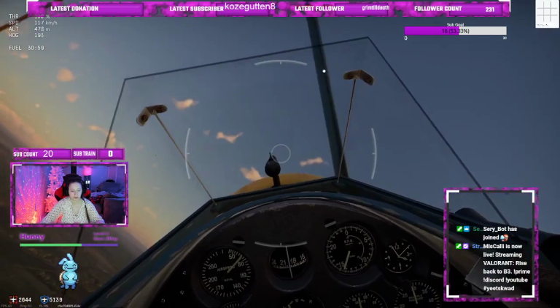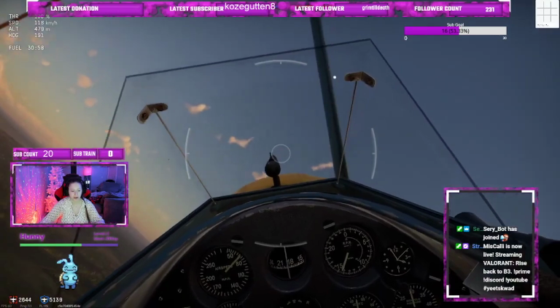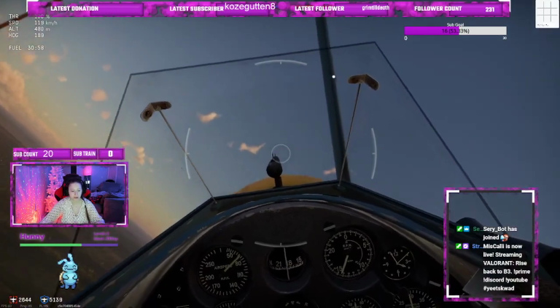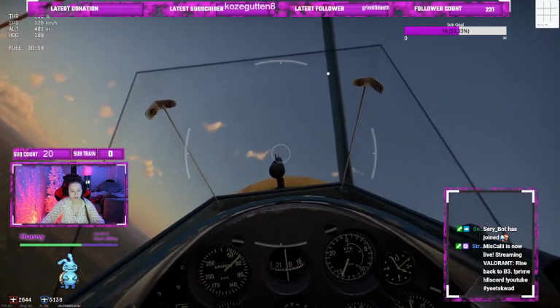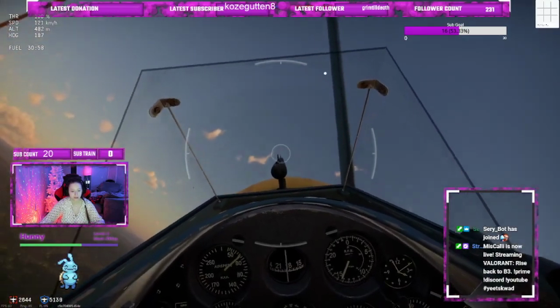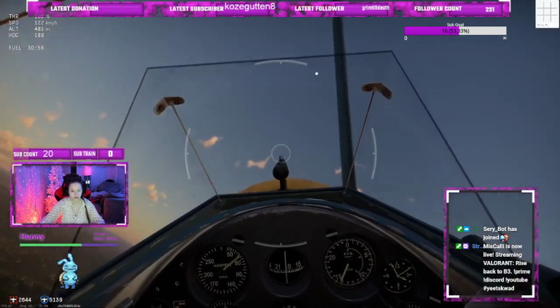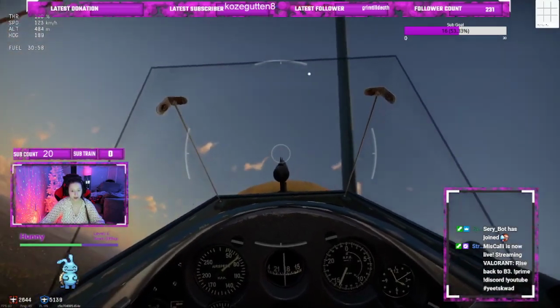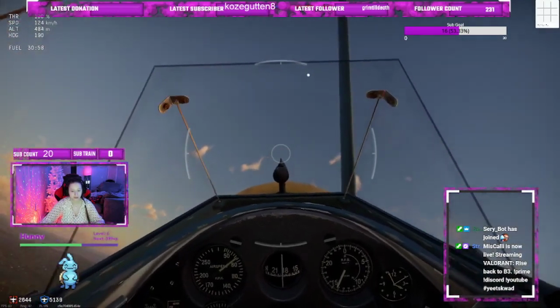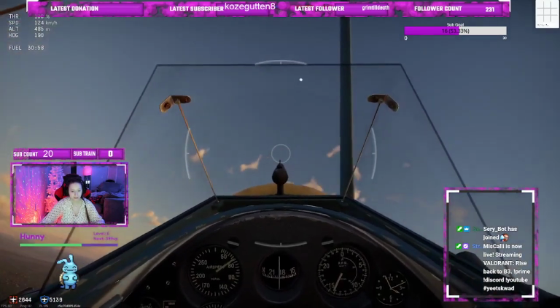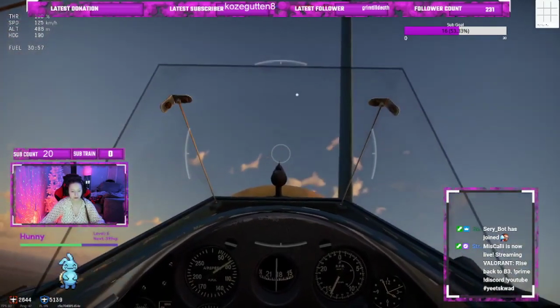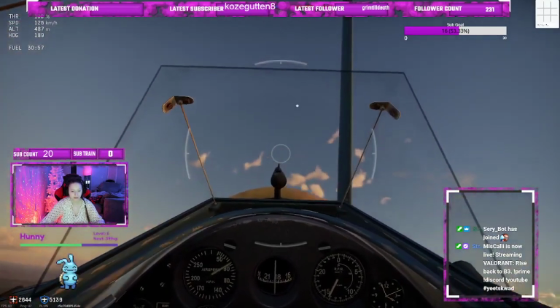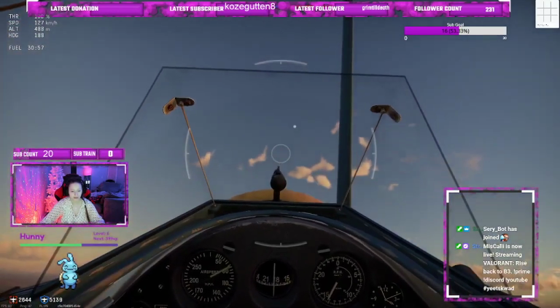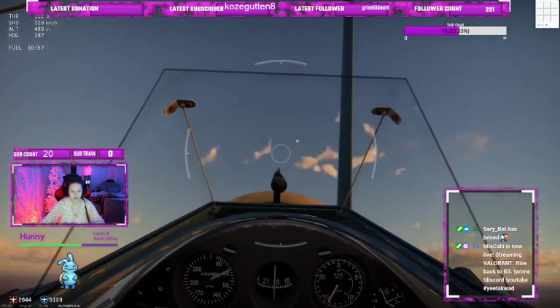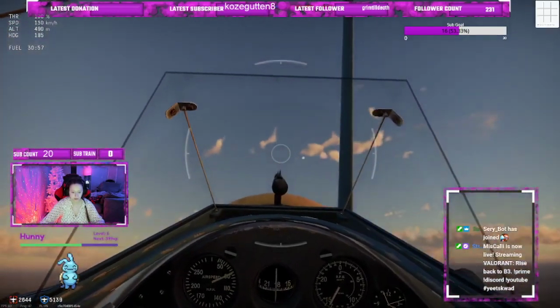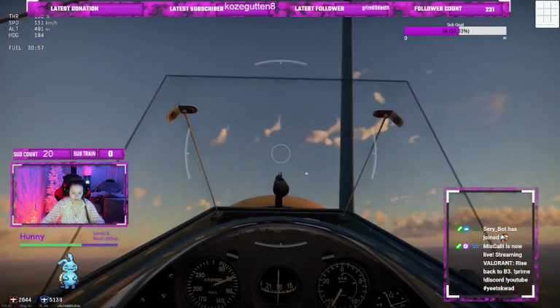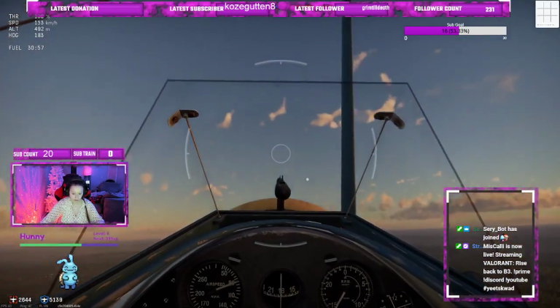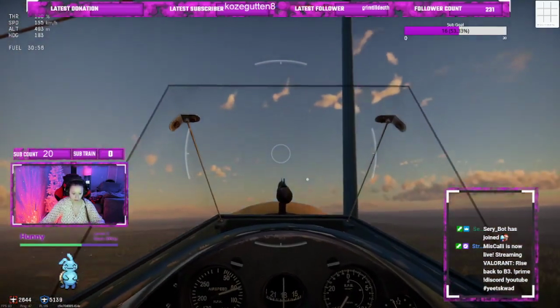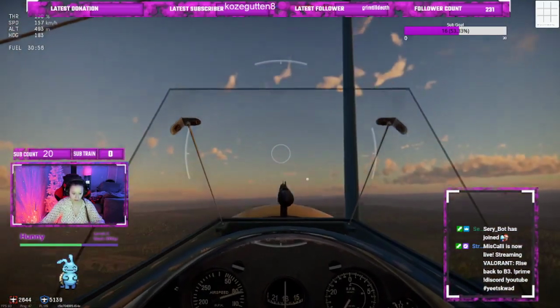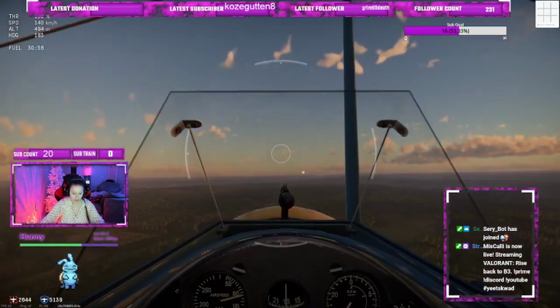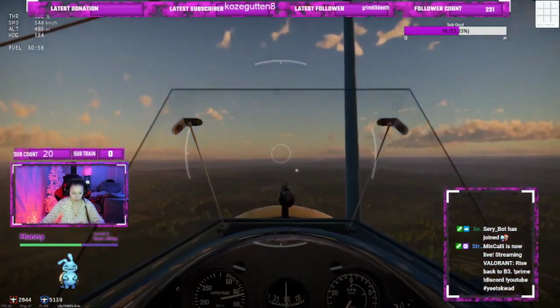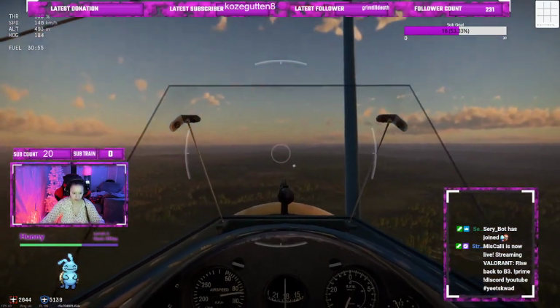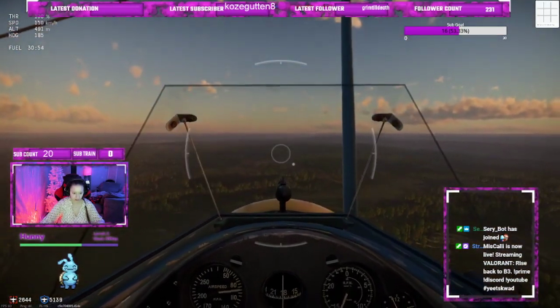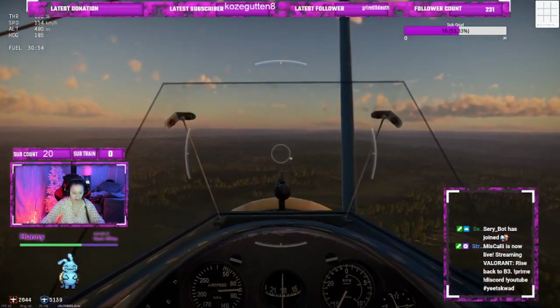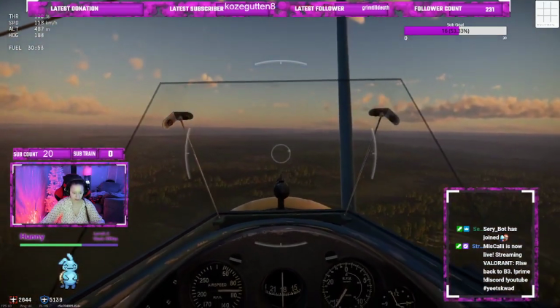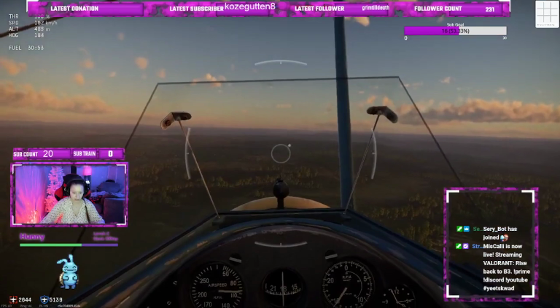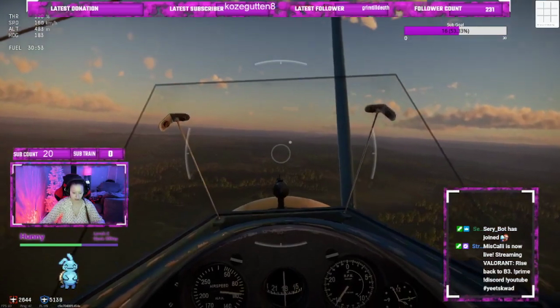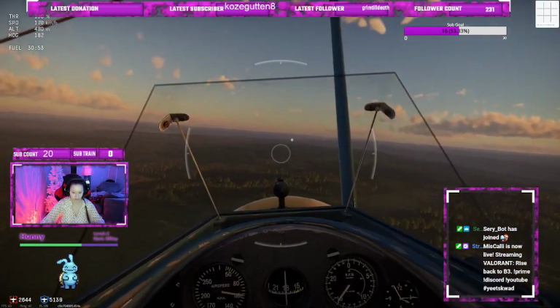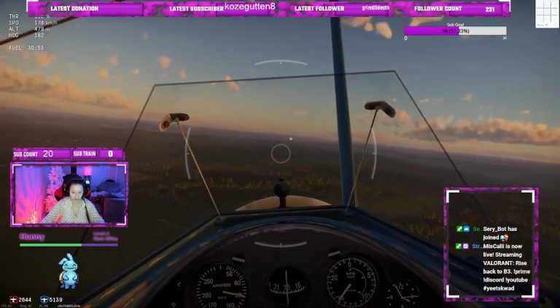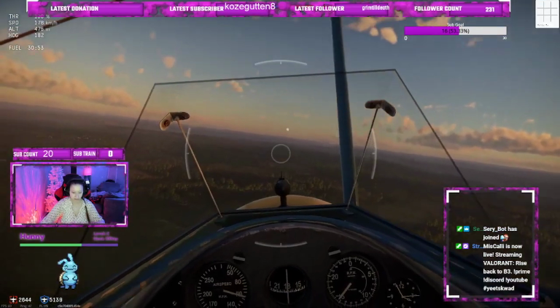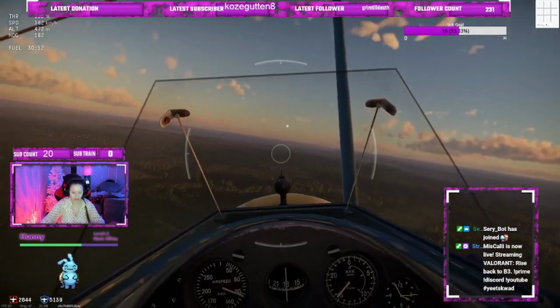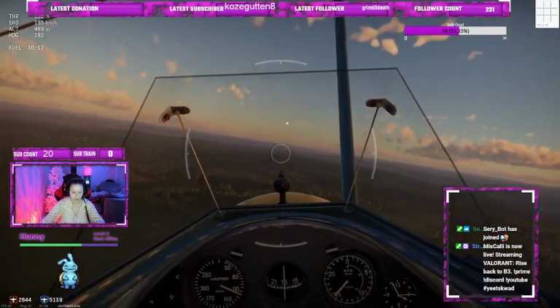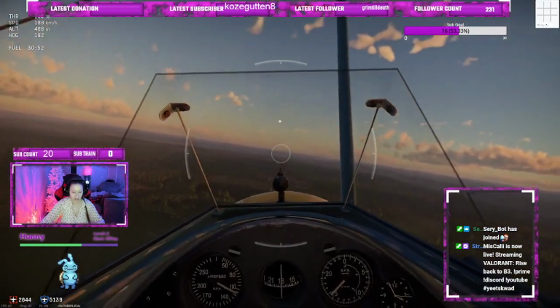That's so janky. Yeah. No, I'm in the air now. I'm flying, I'm flying.